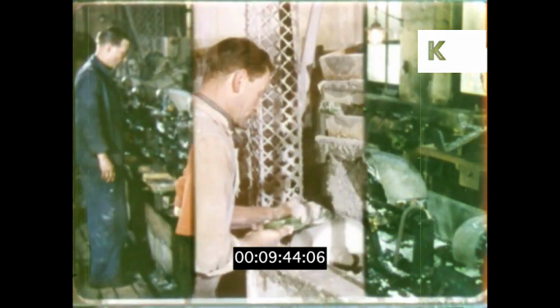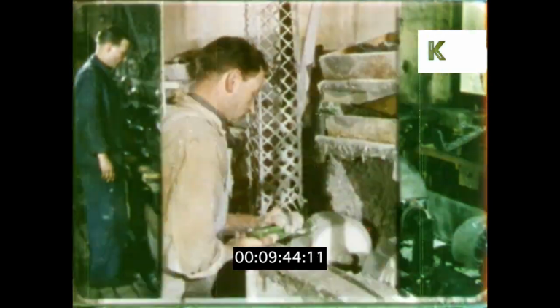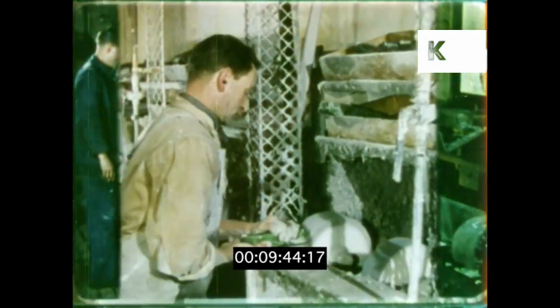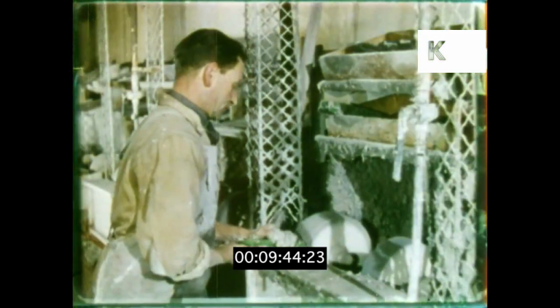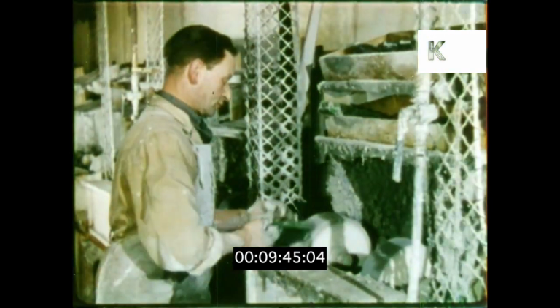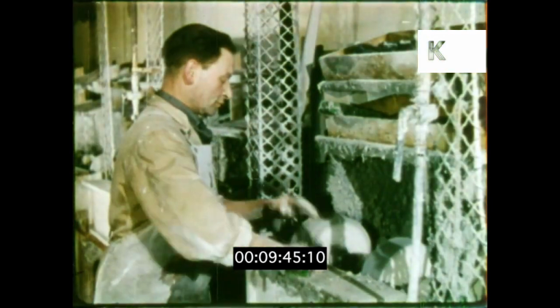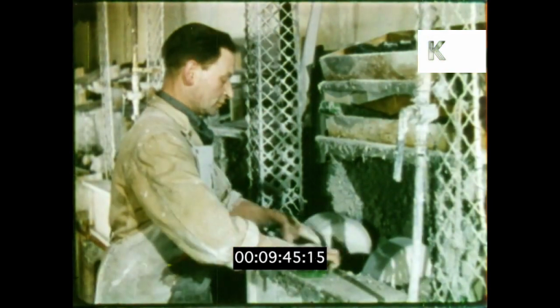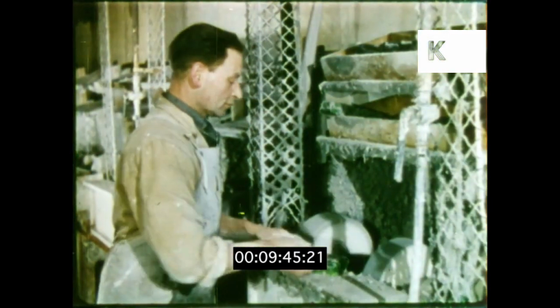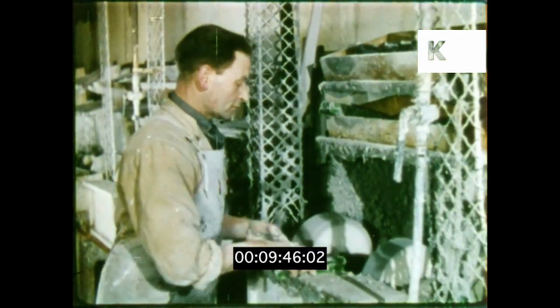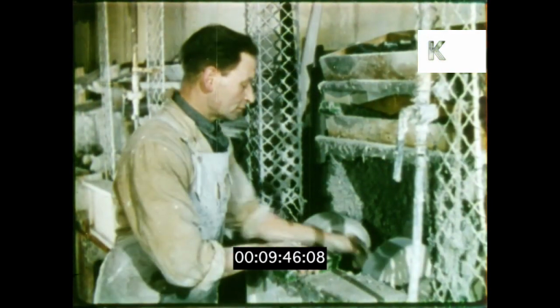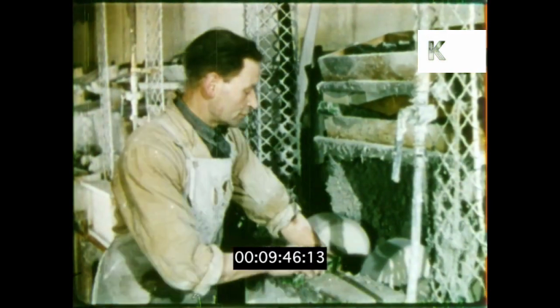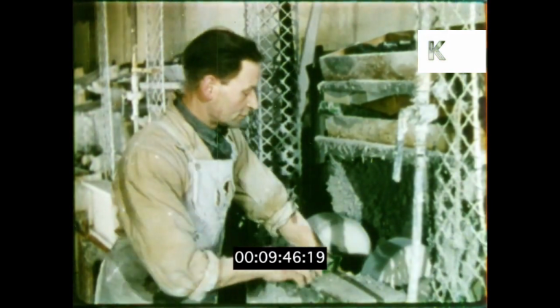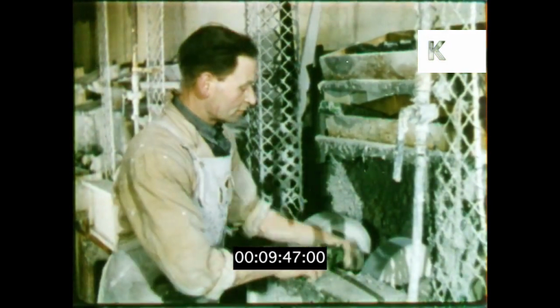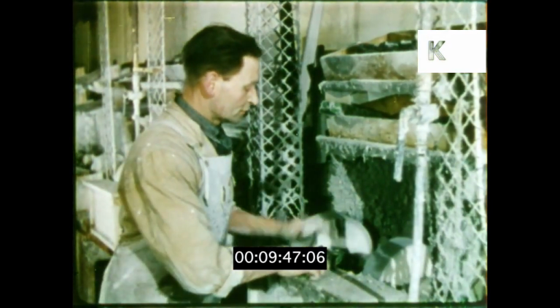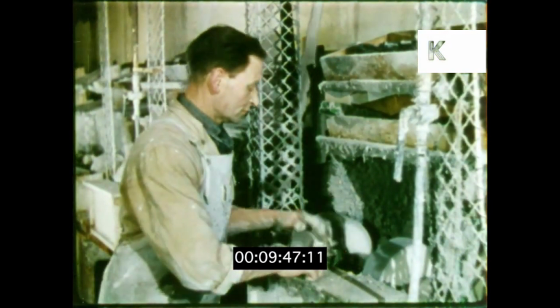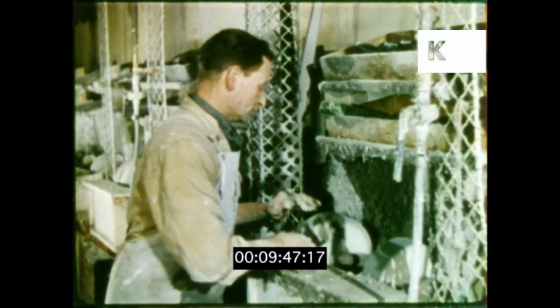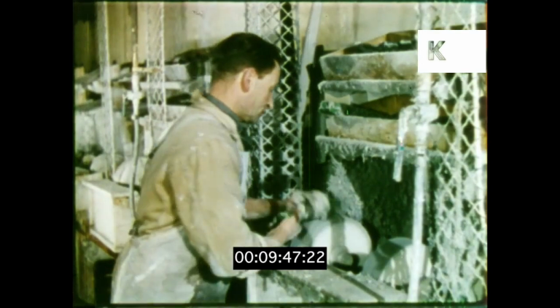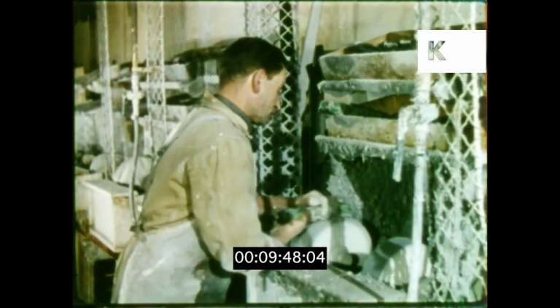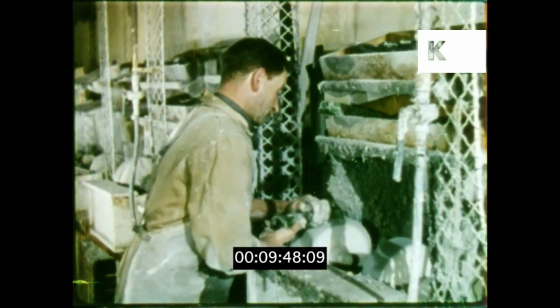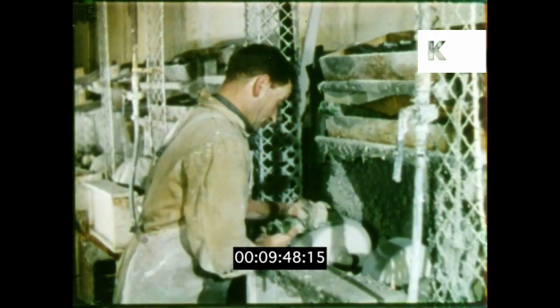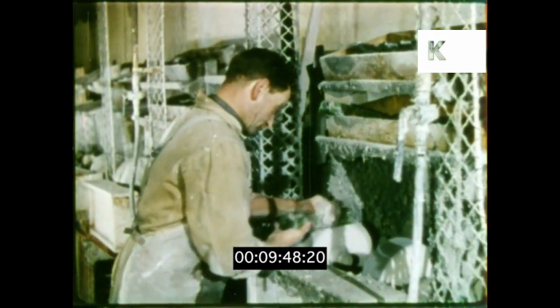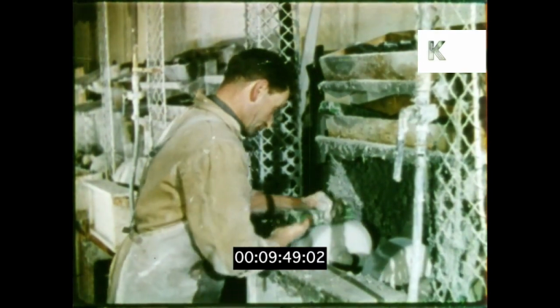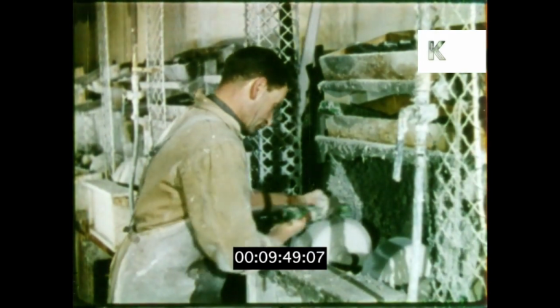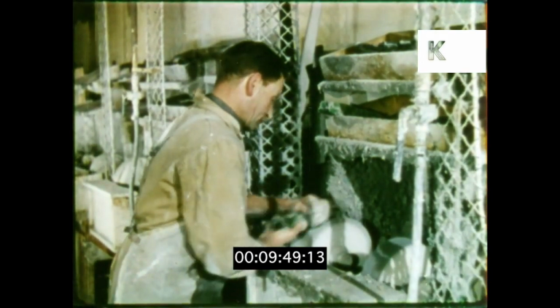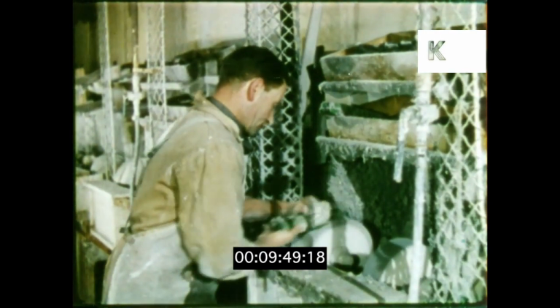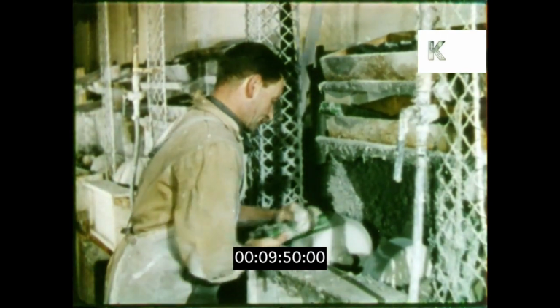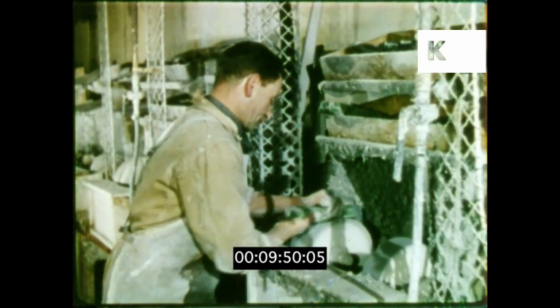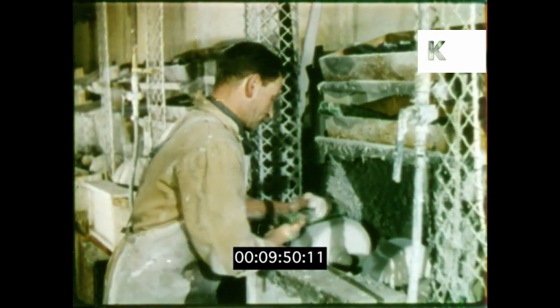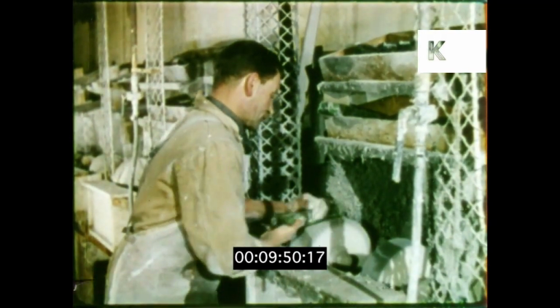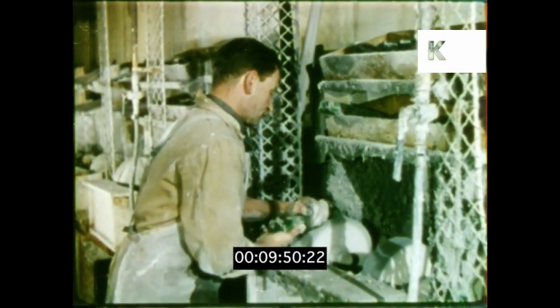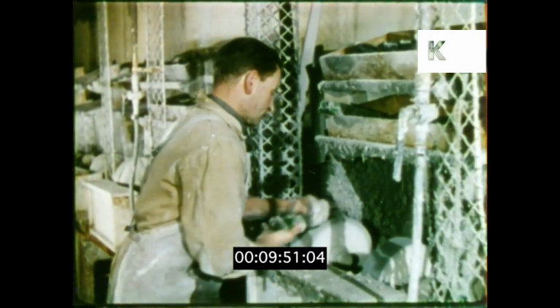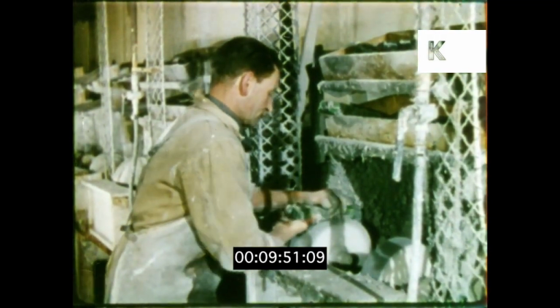Afterwards the points are carefully smoothed and beveled with an abrasive compound, and later the whole comb will be polished on a buffing wheel.